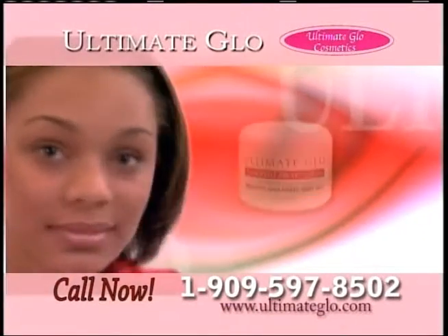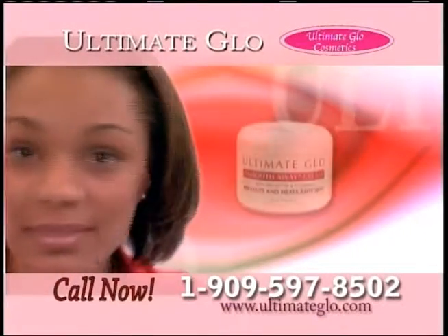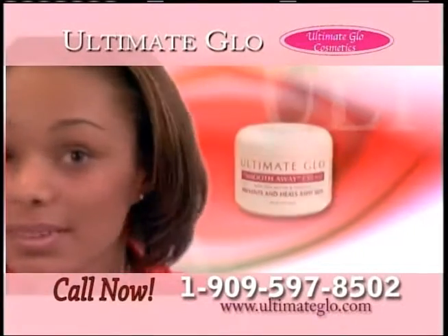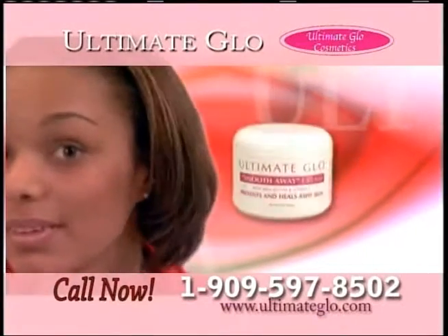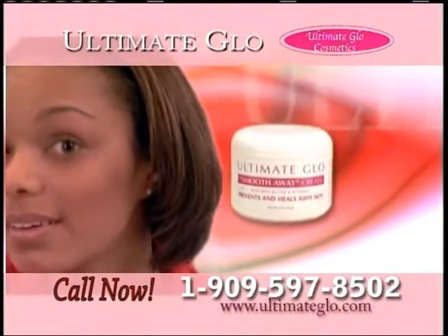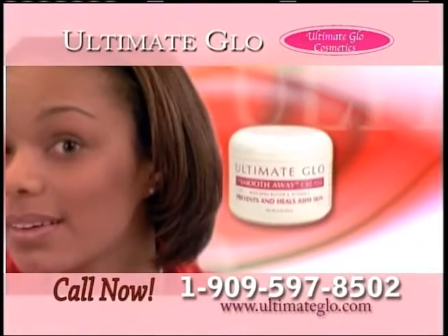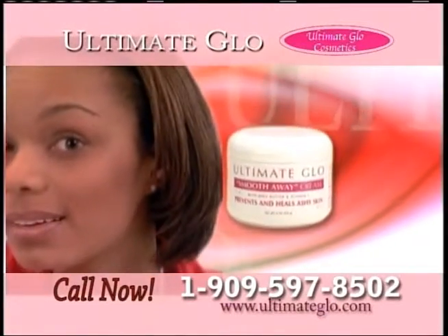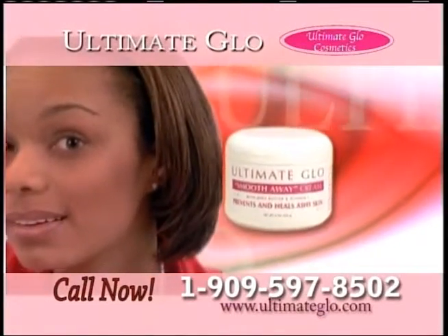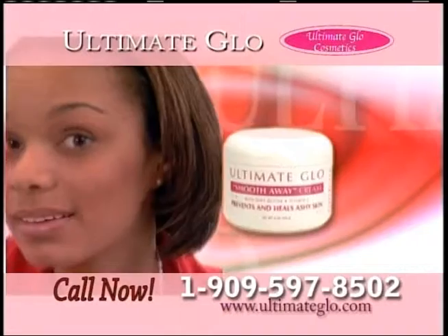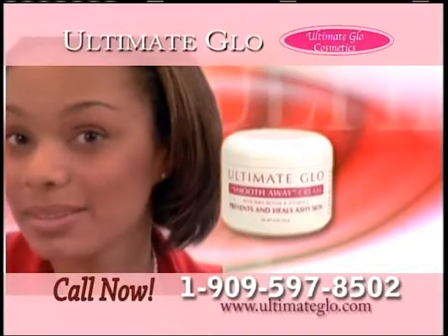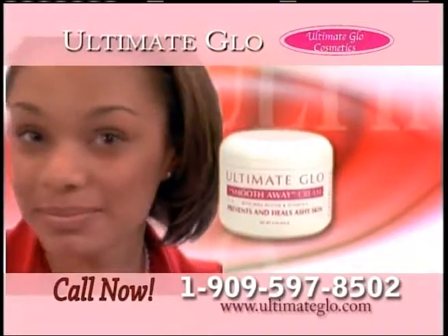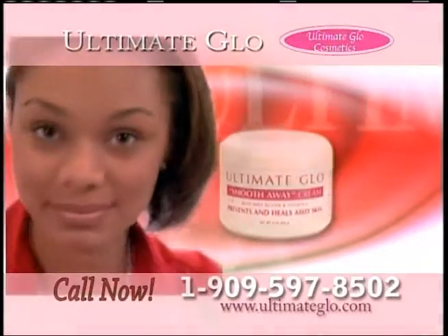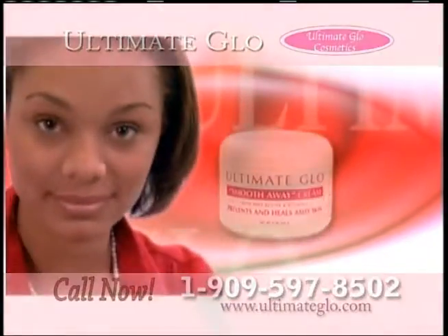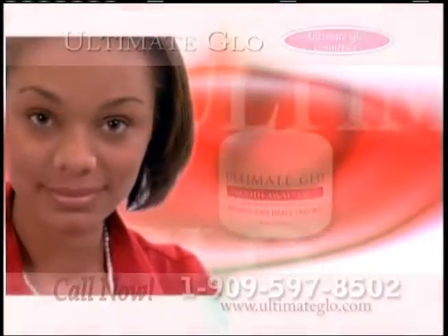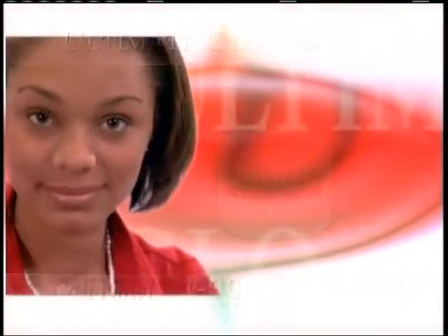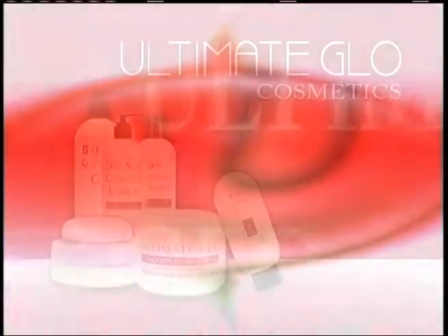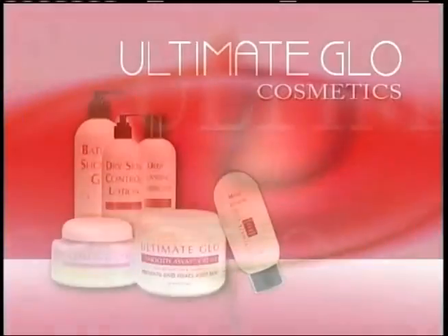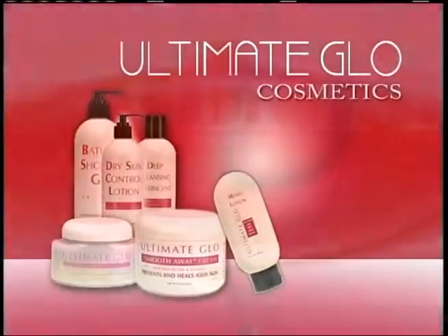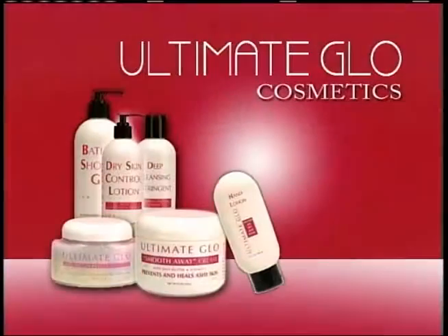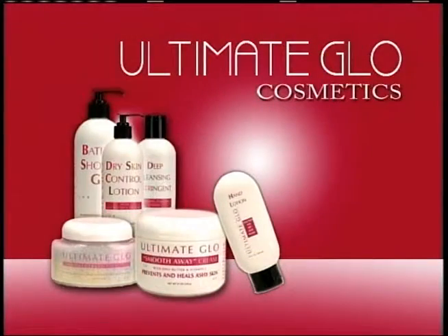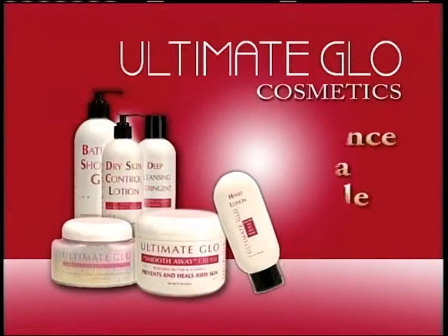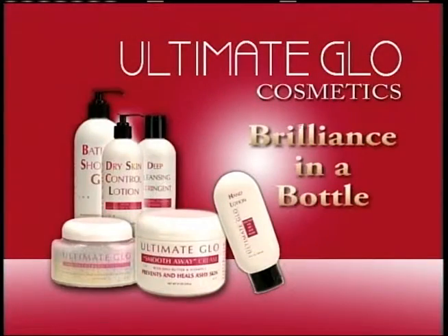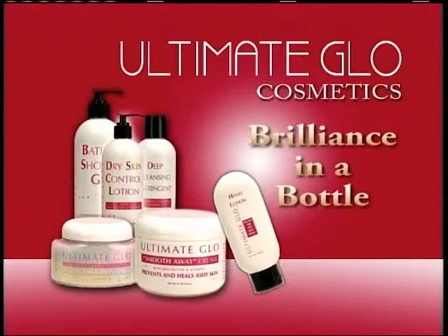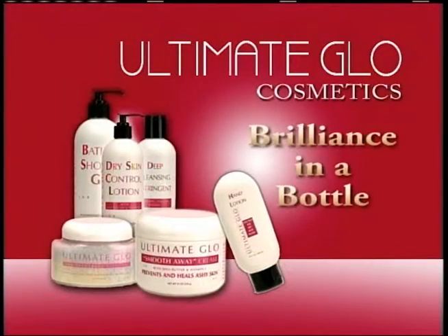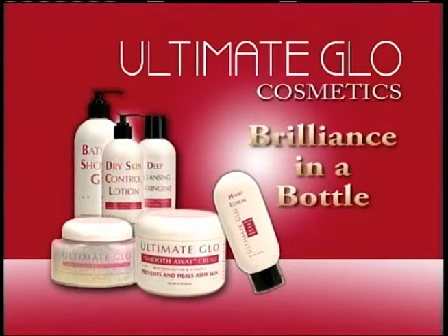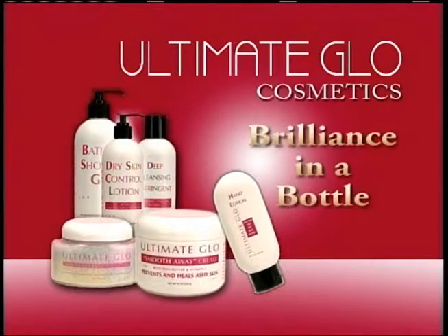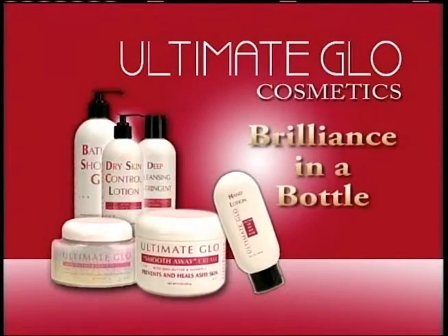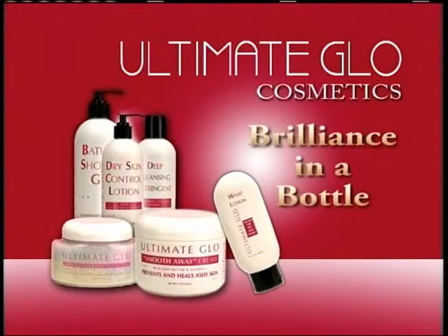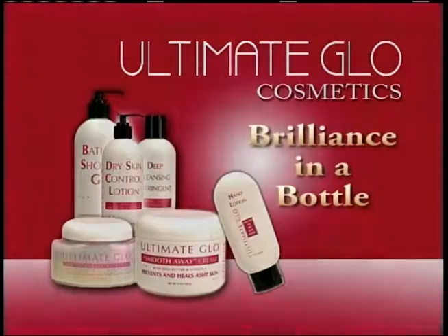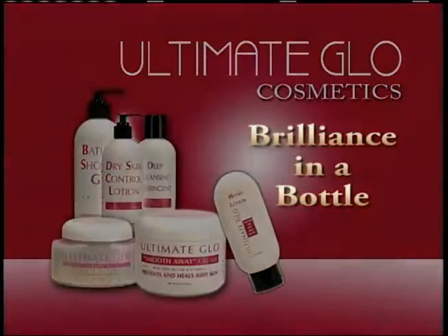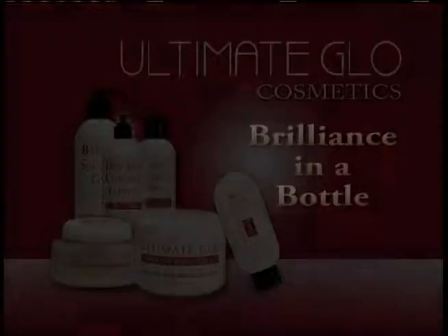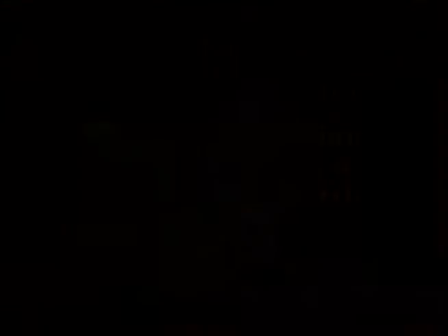And as you can see, the products work. Welcome to the world of Ultimate Glow Cosmetics — brilliance in a bottle.